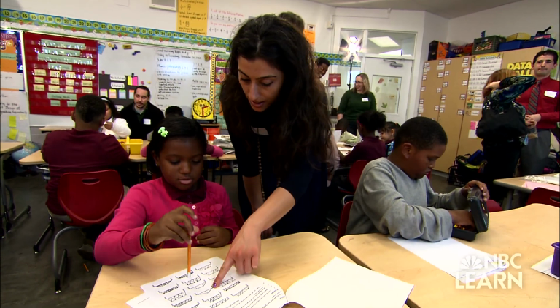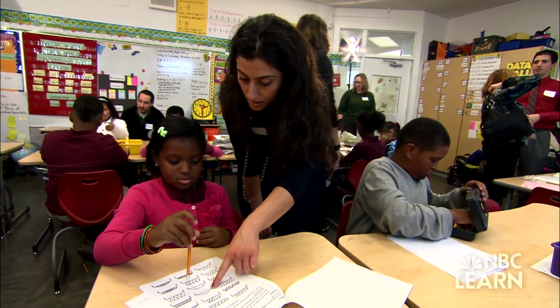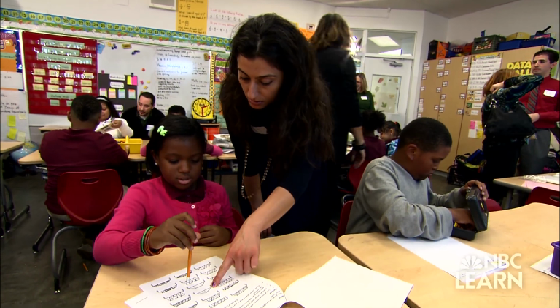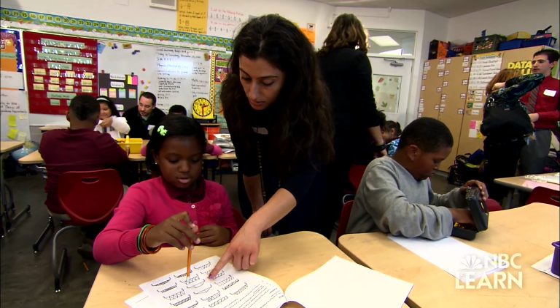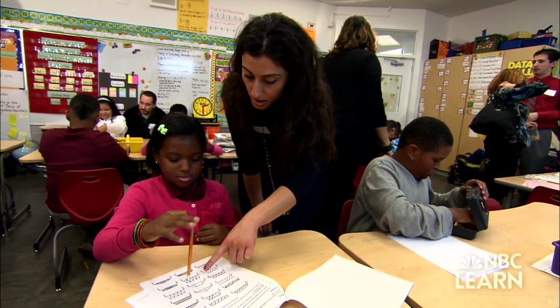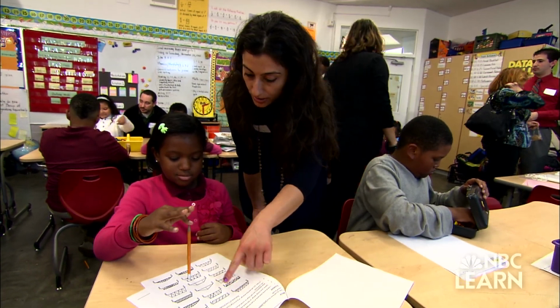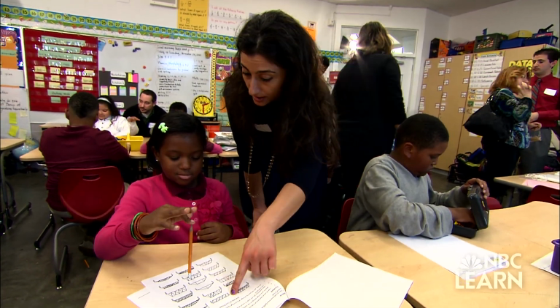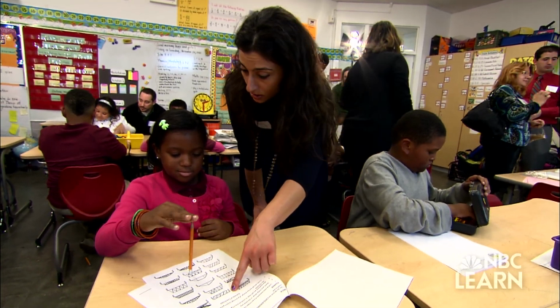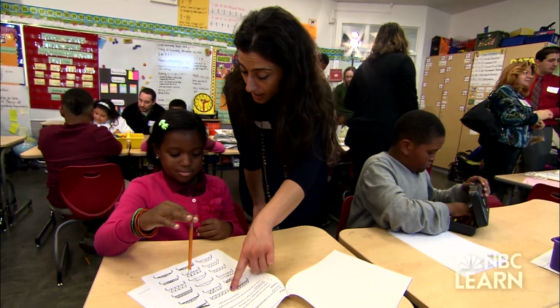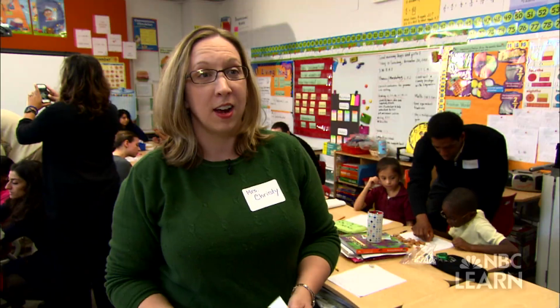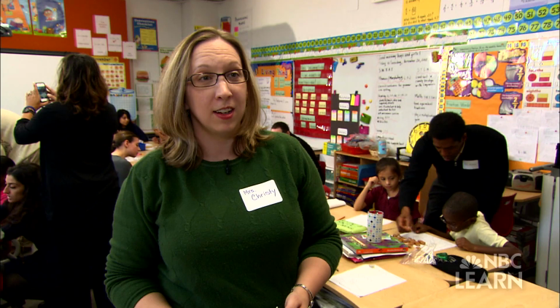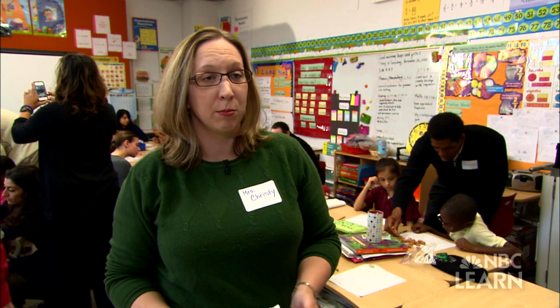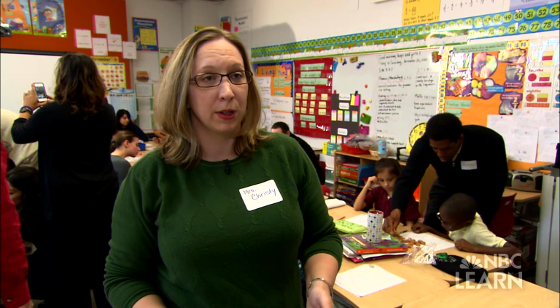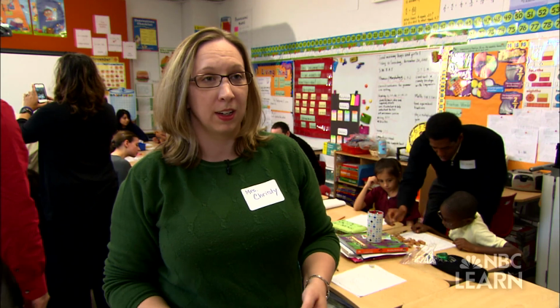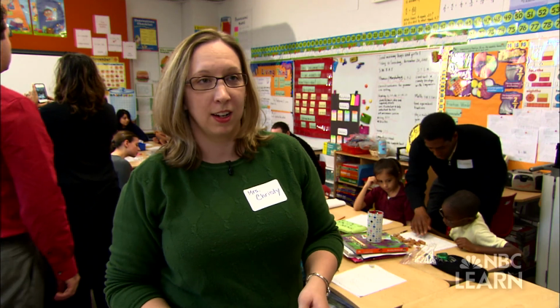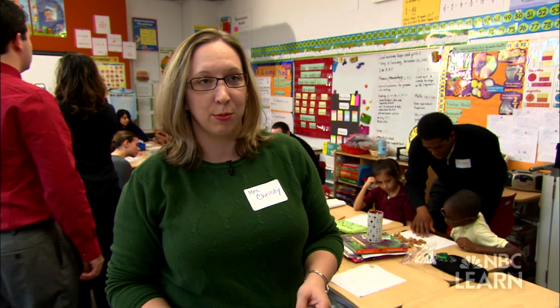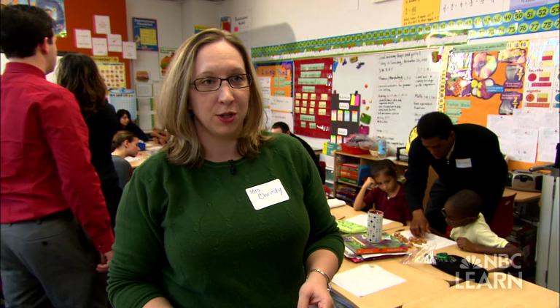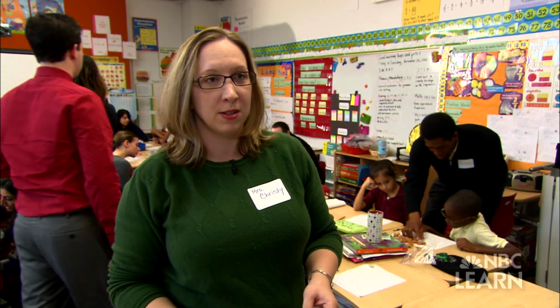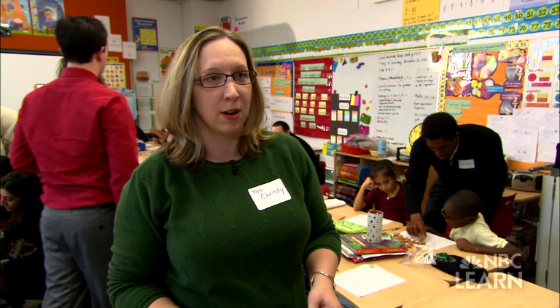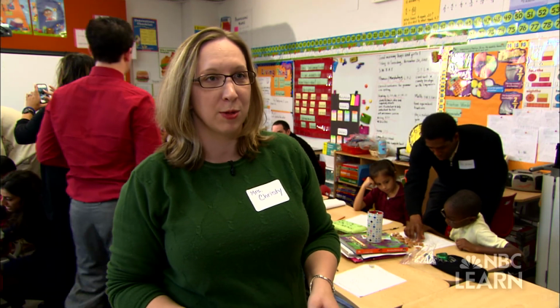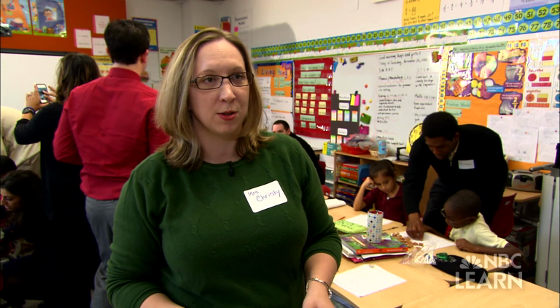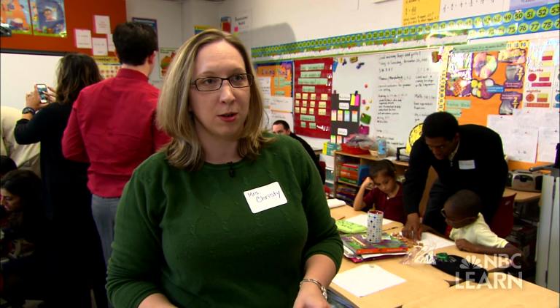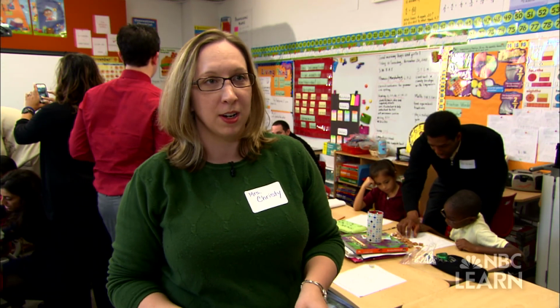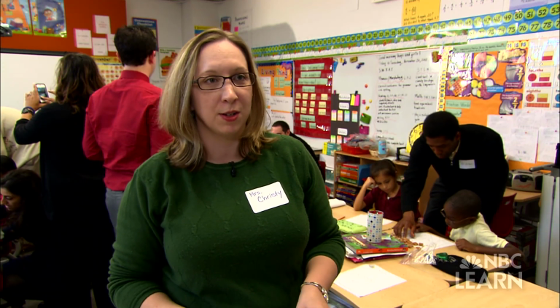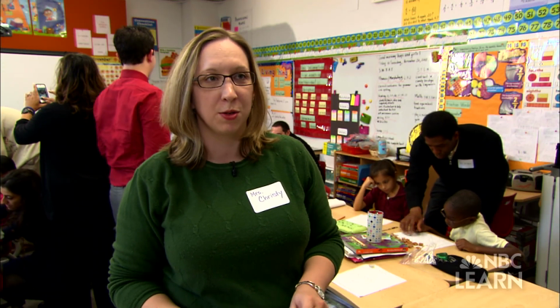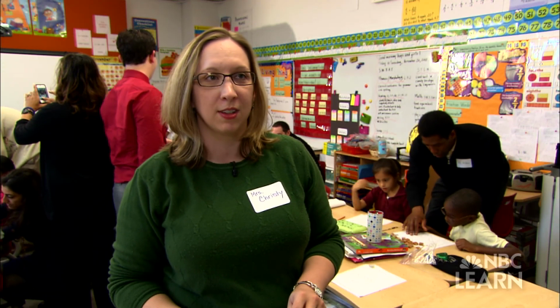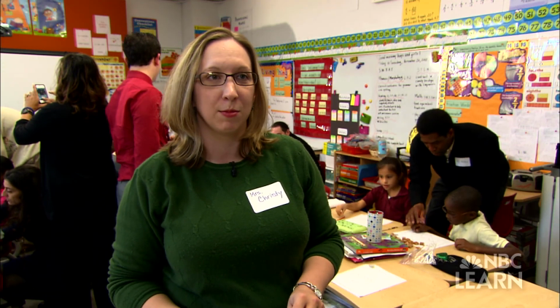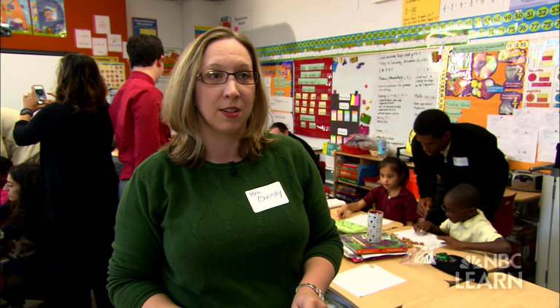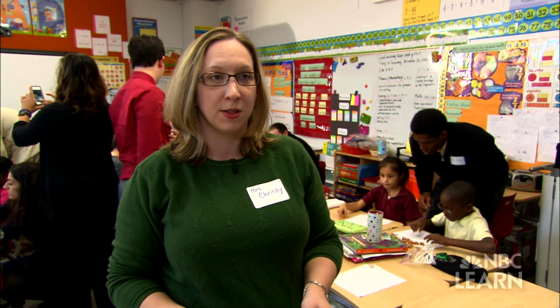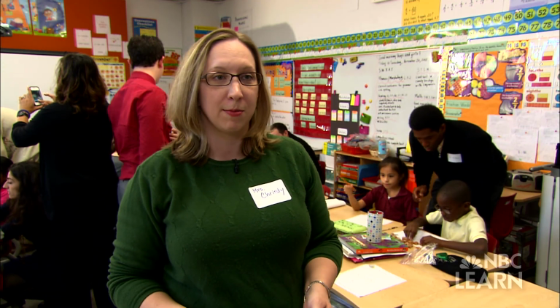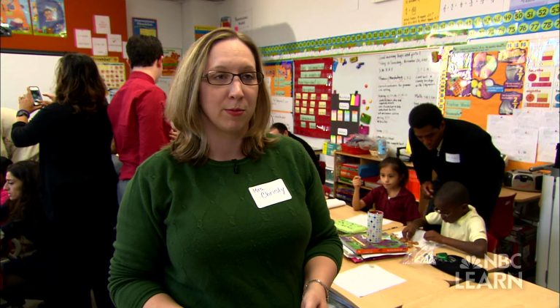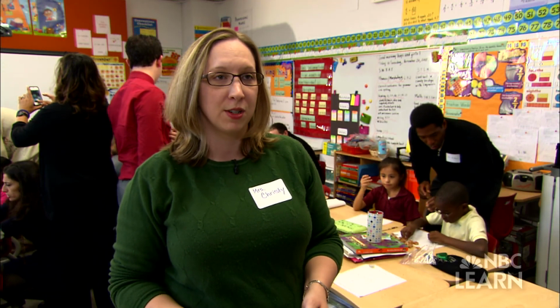The students are designing and building candy bridges. We started by introducing them to different types of bridges.